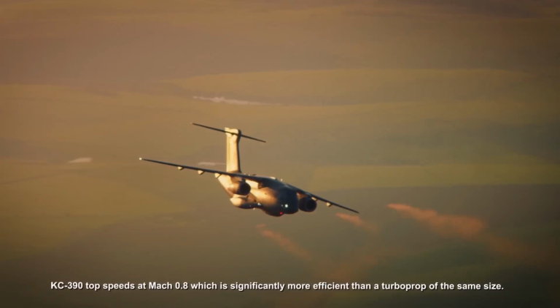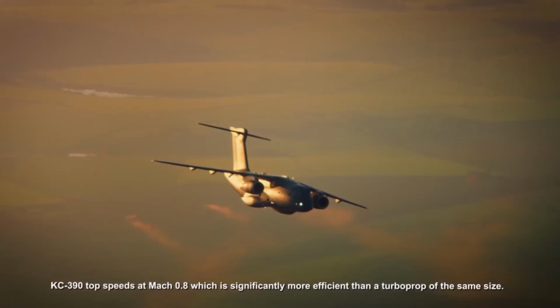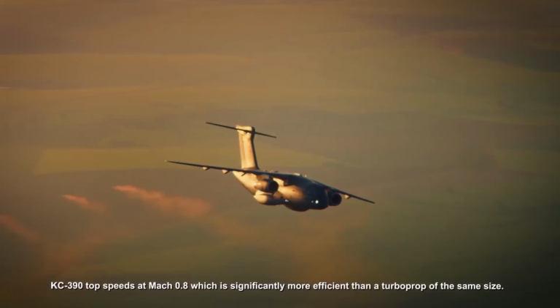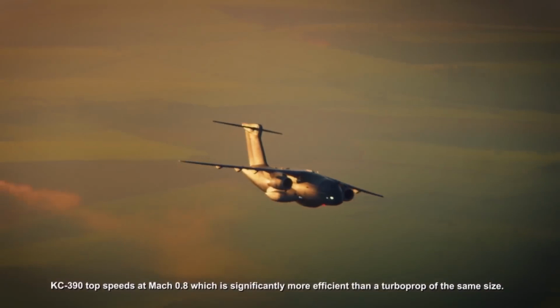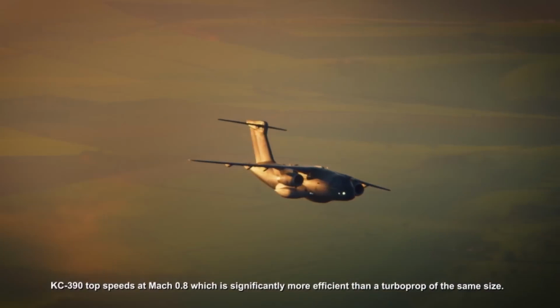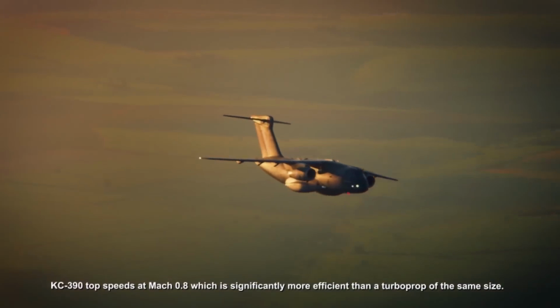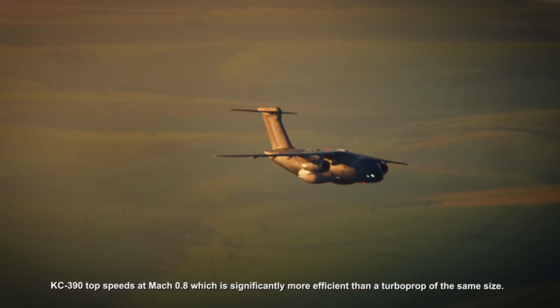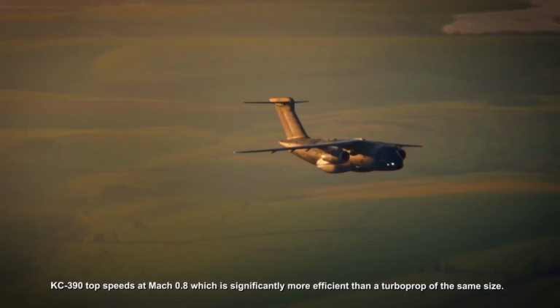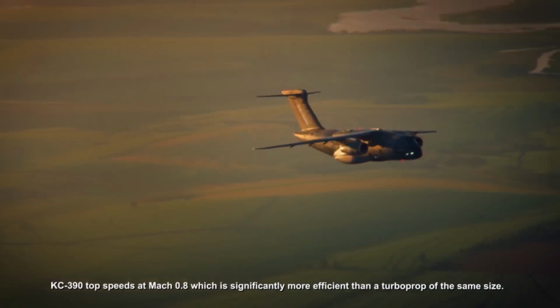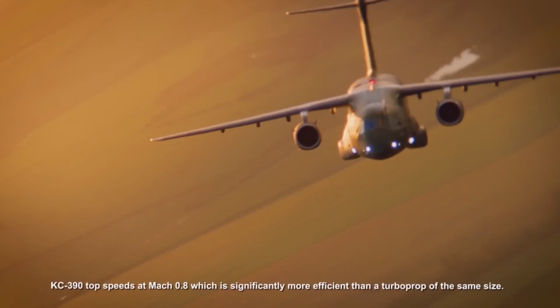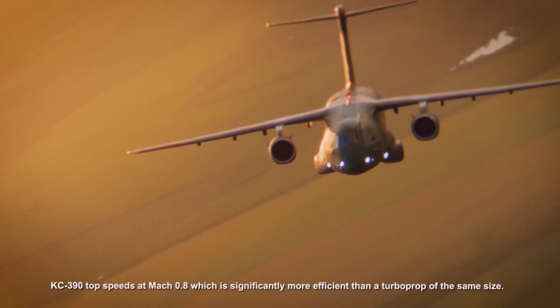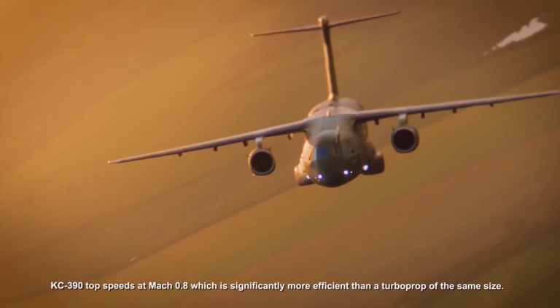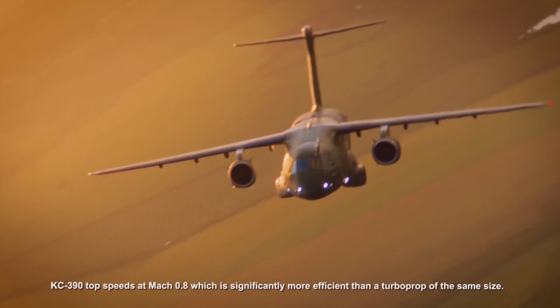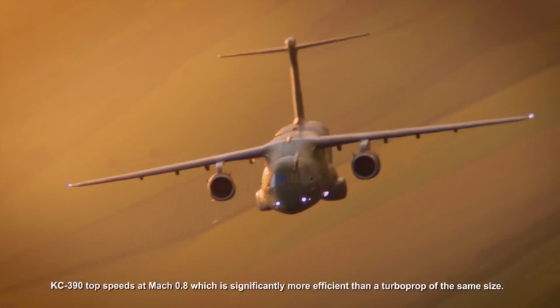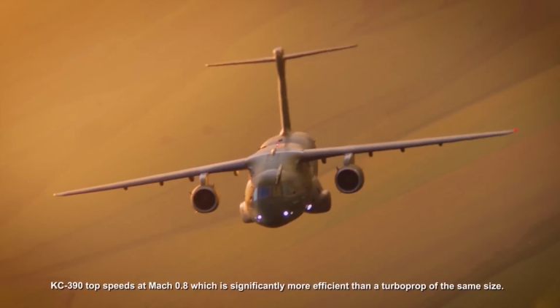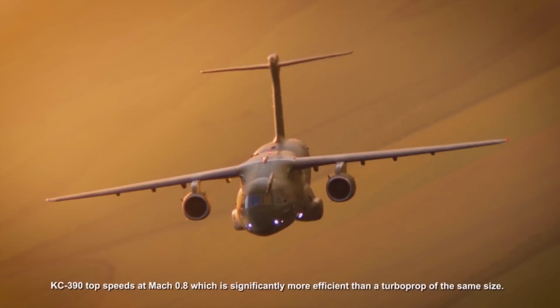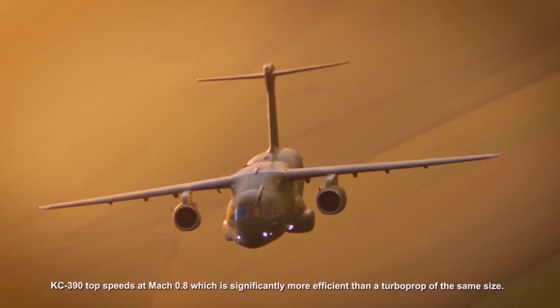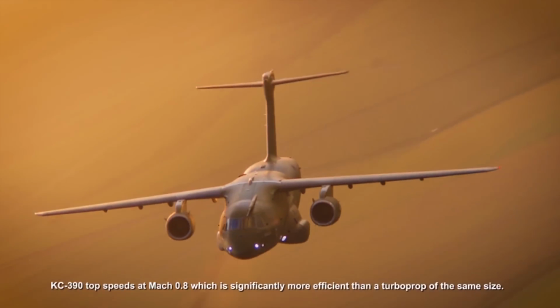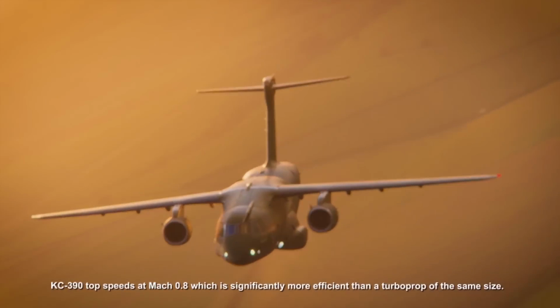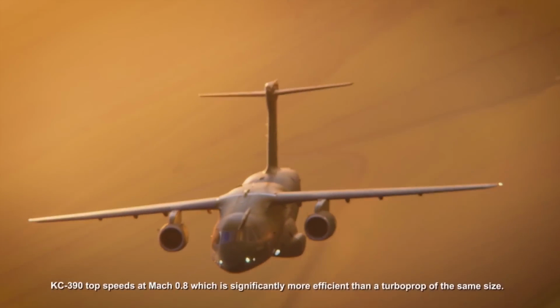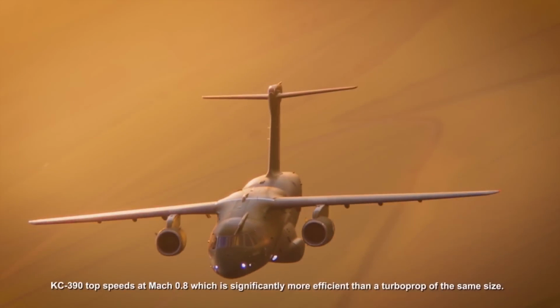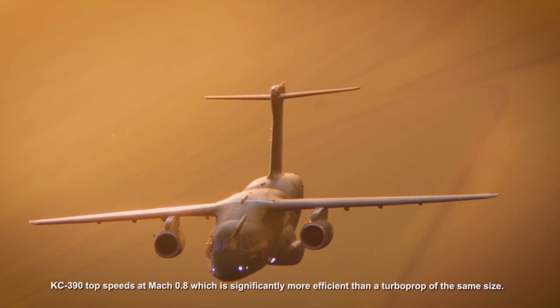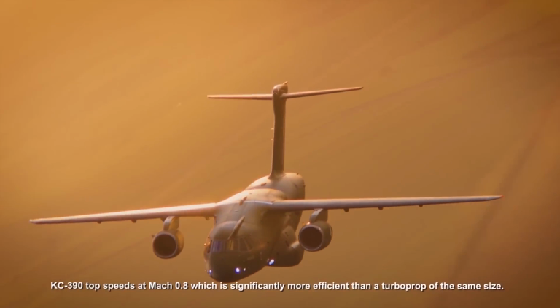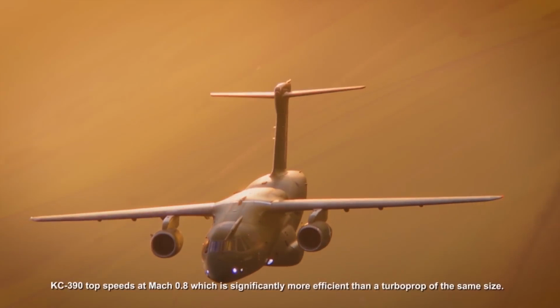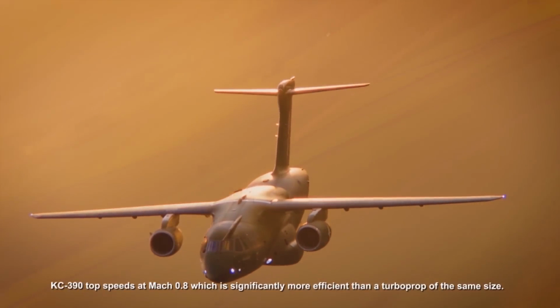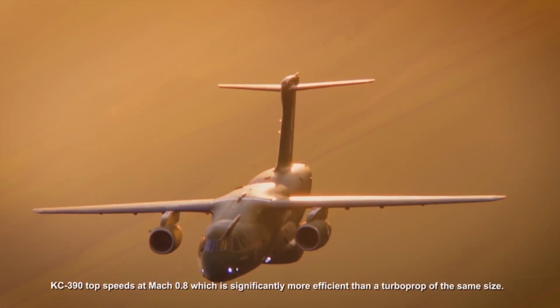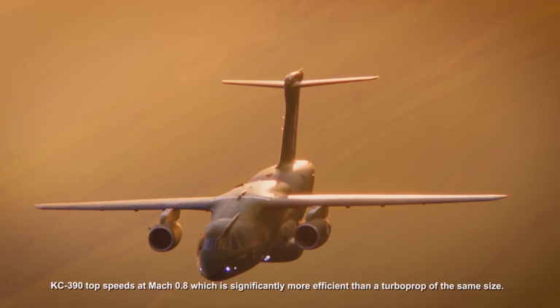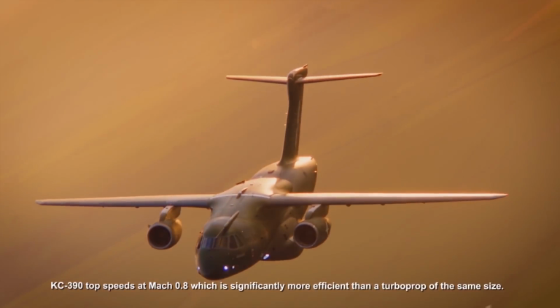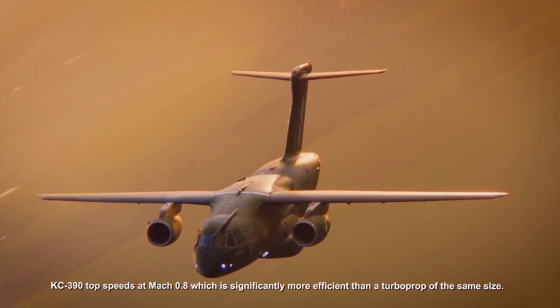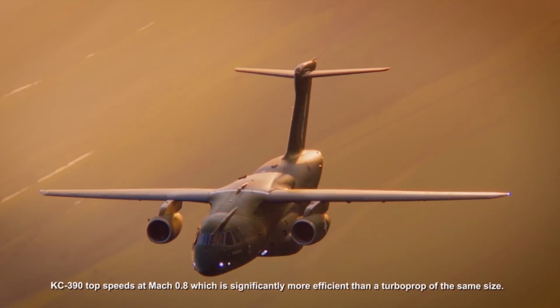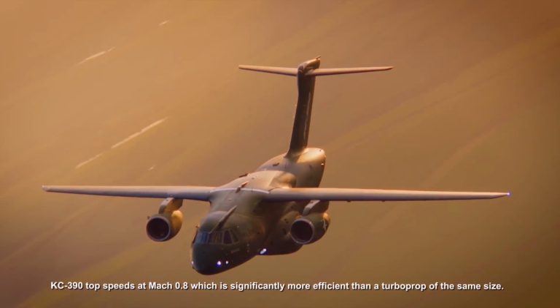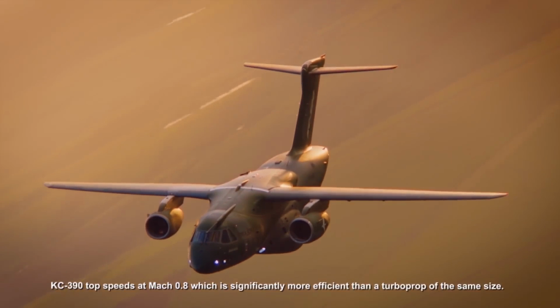KC390 tops speeds at Mach 0.8, which is significantly more efficient than a turboprop of the same size.